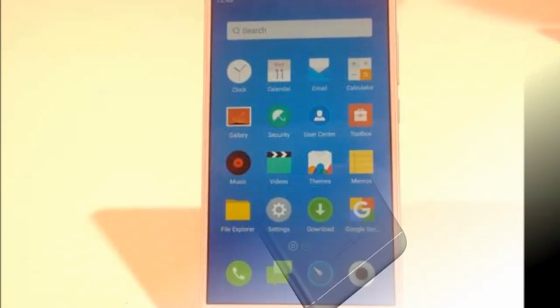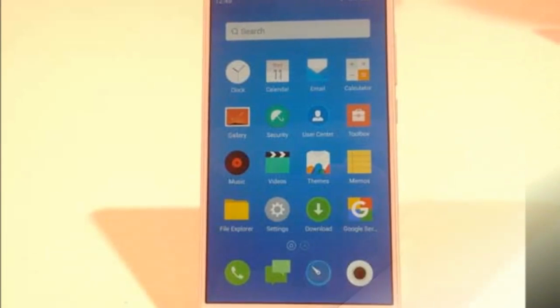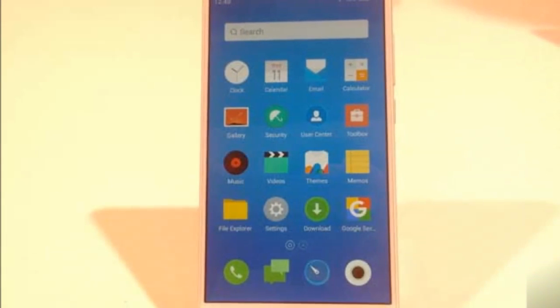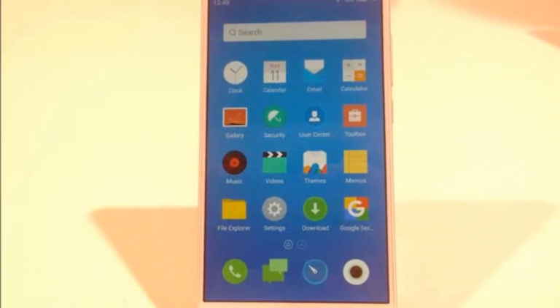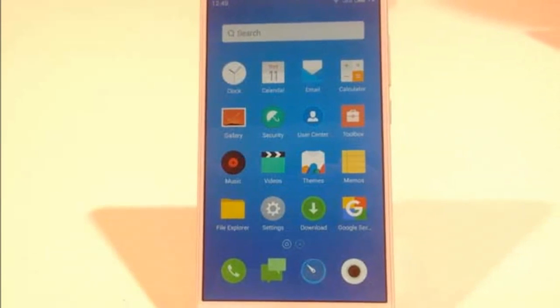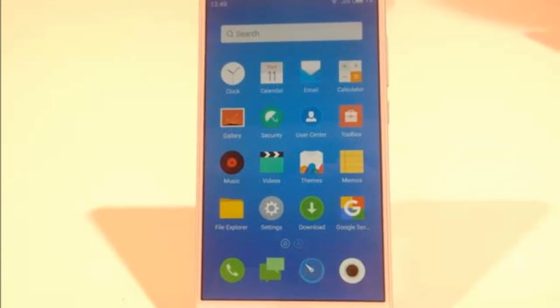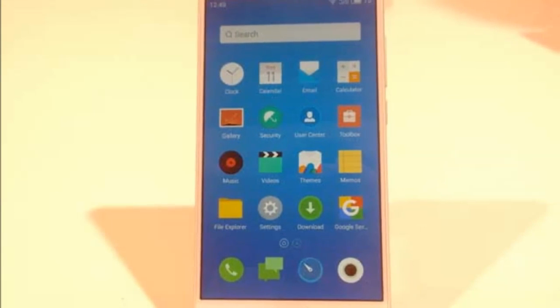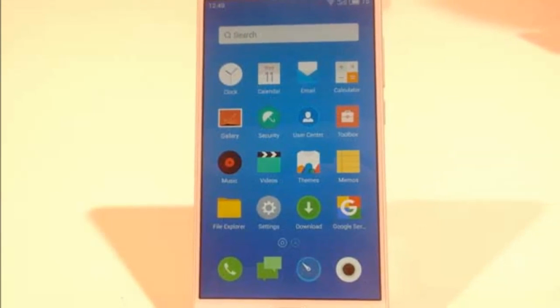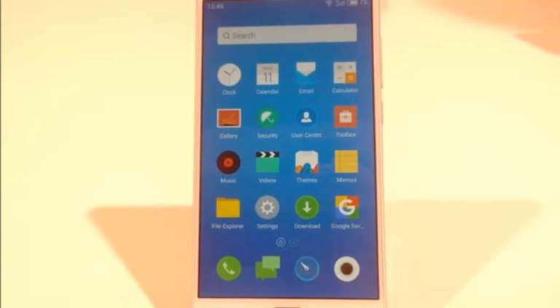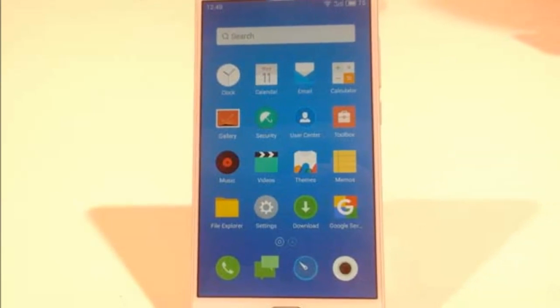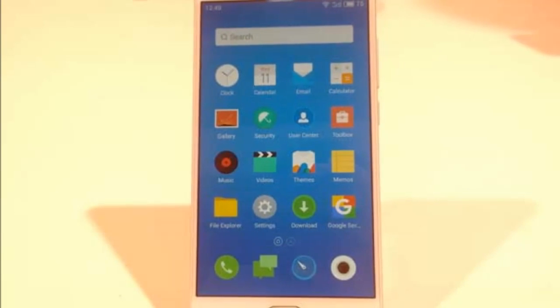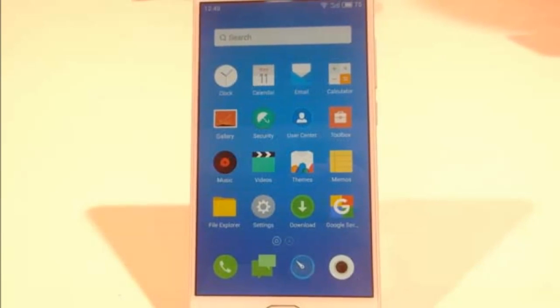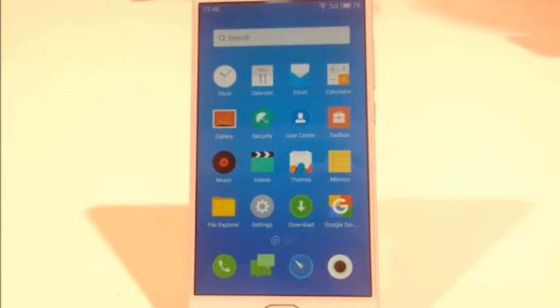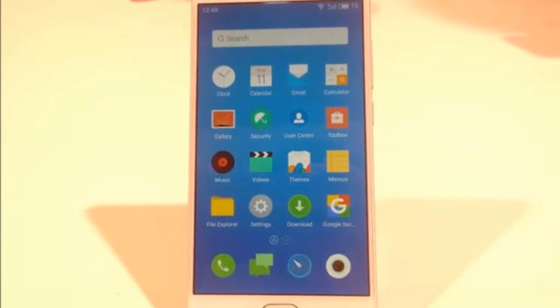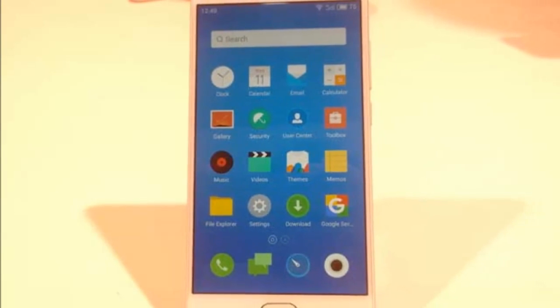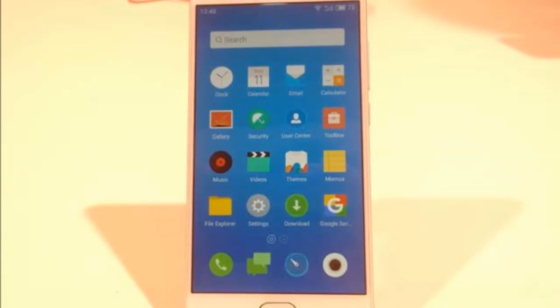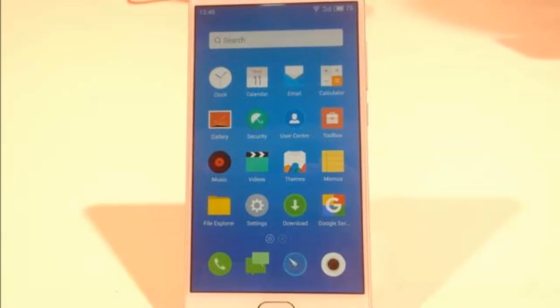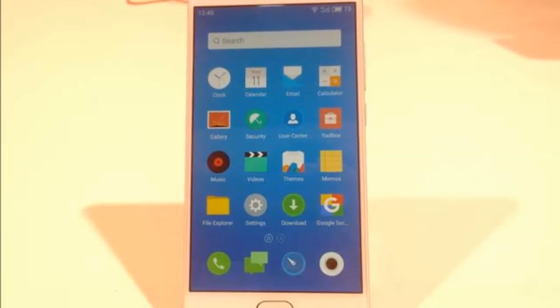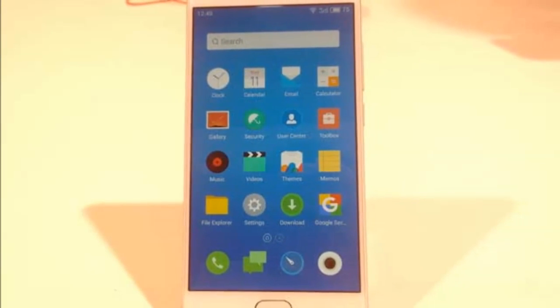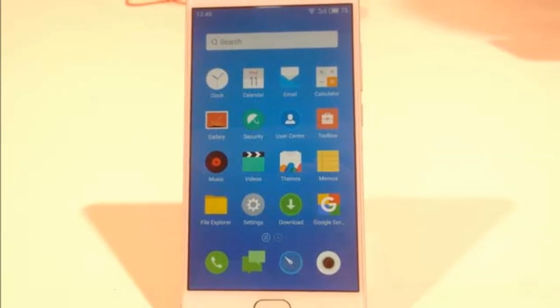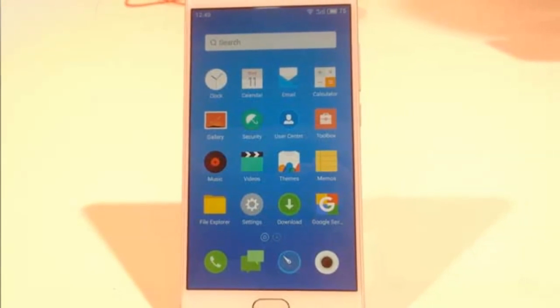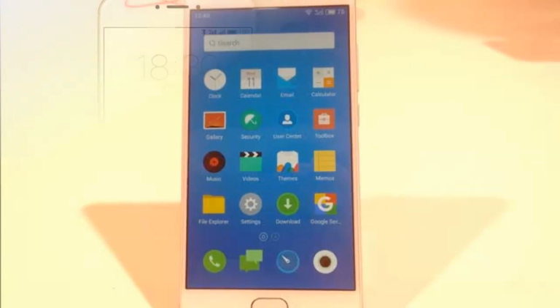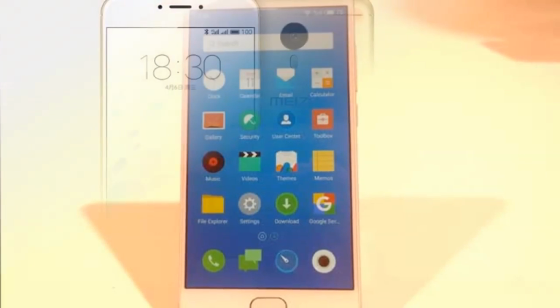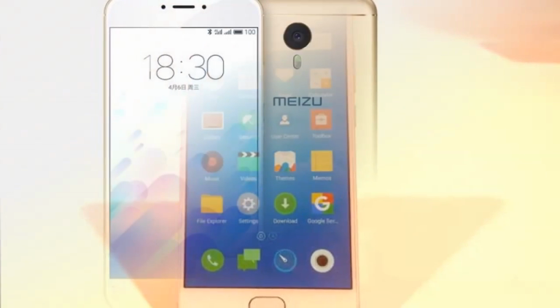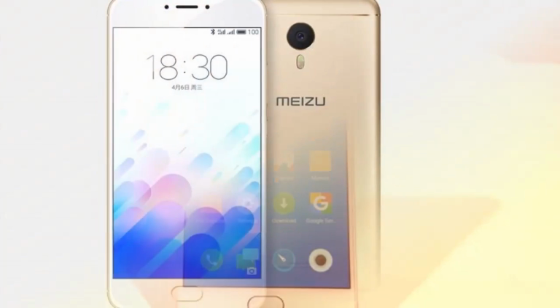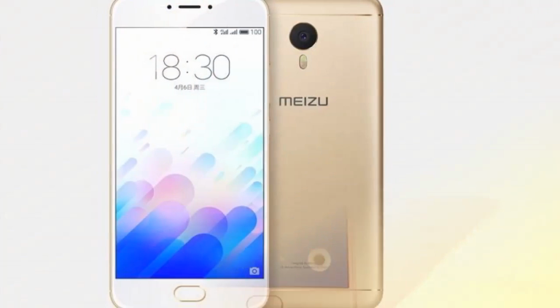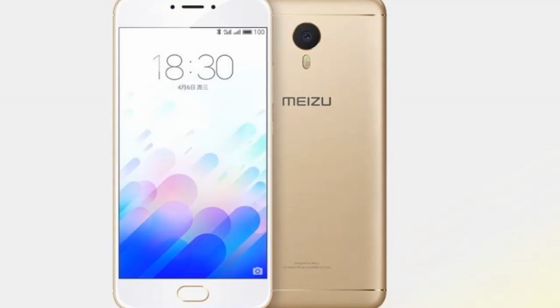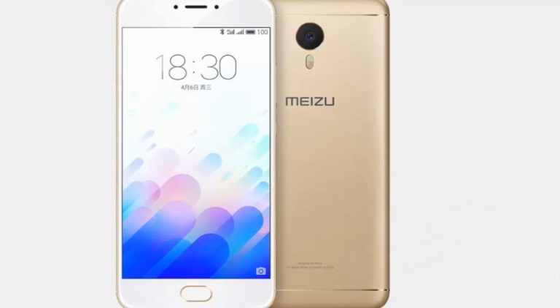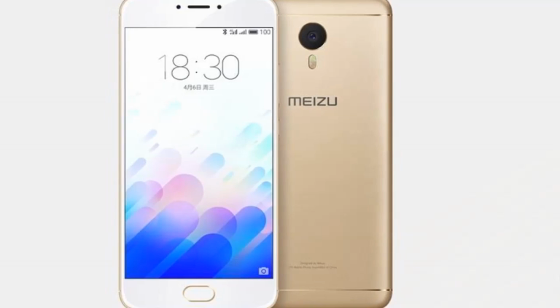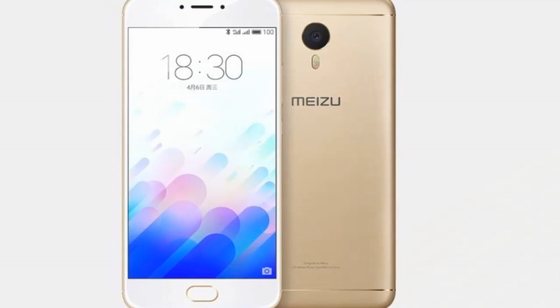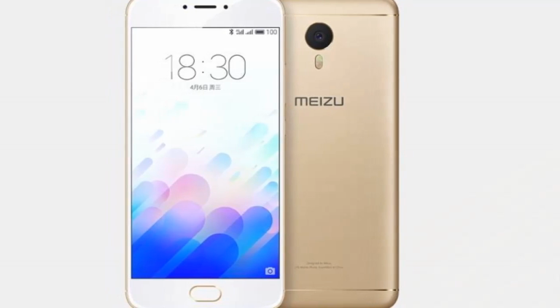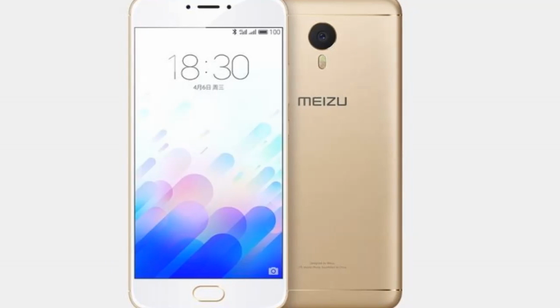The Mi Zooms smartphone packs a 3020mAh battery, and comes with a fingerprint scanner on the home button.